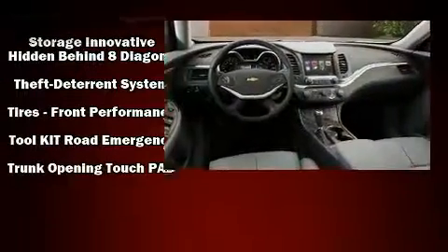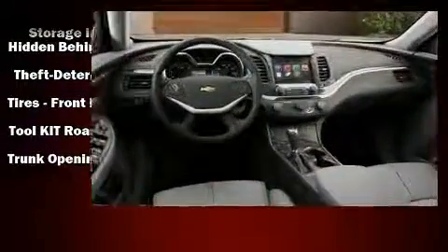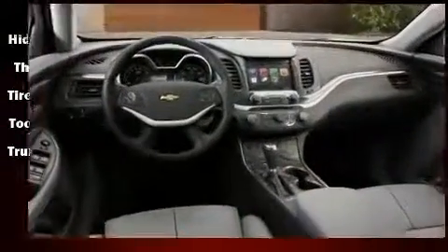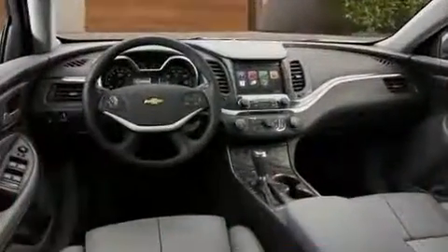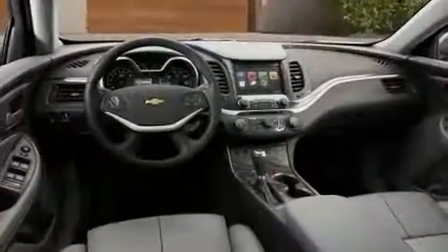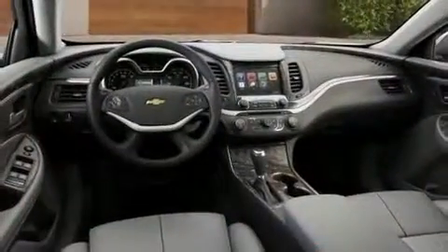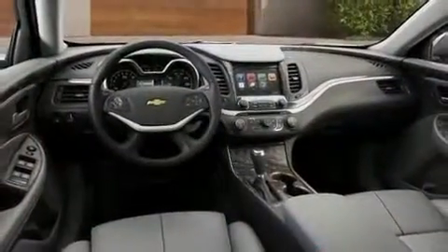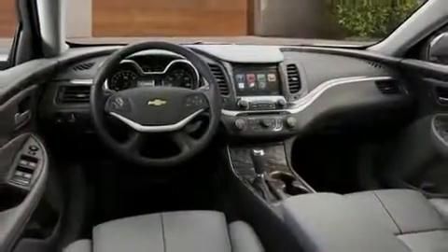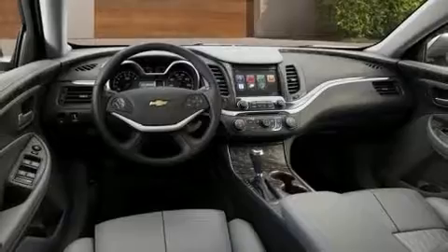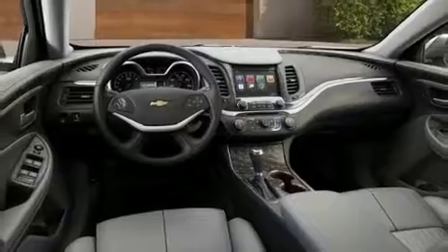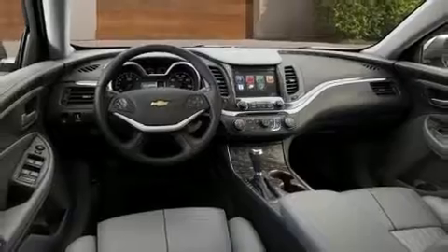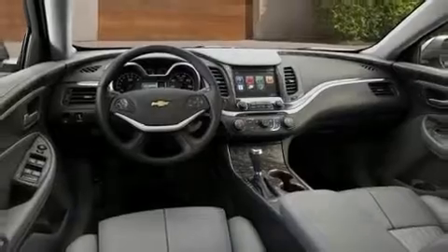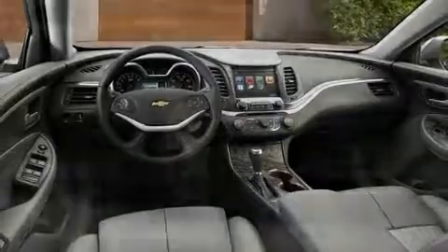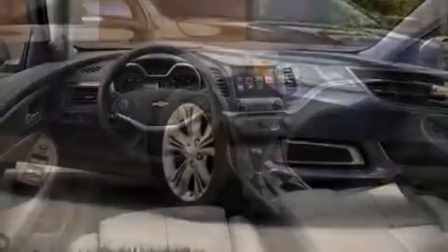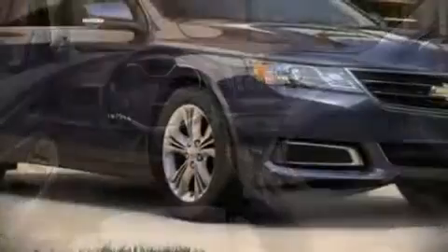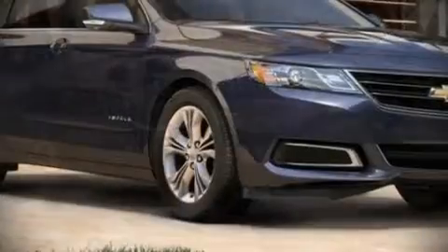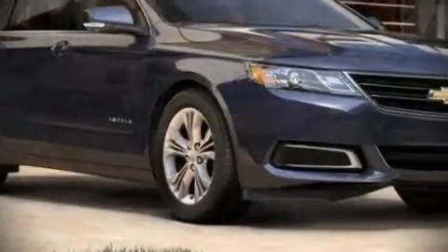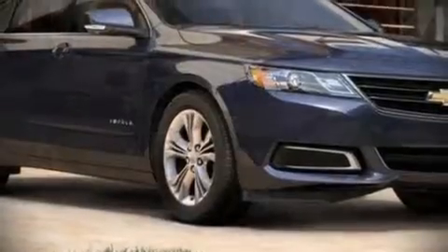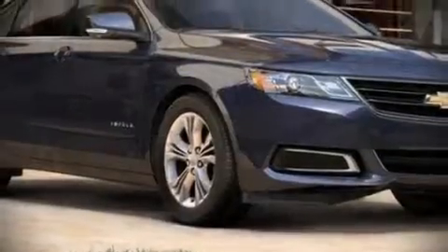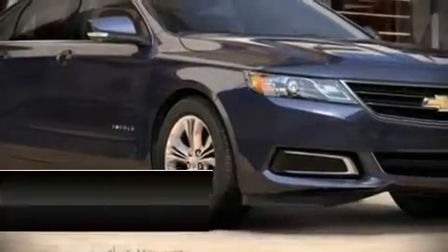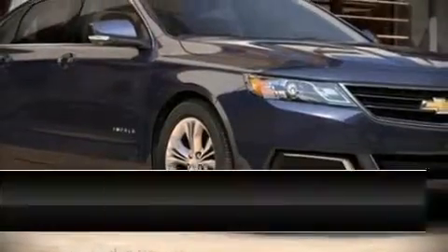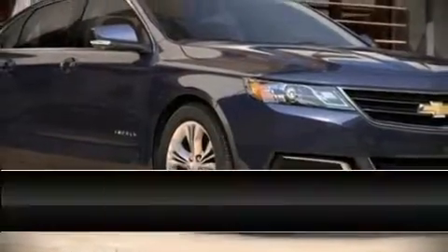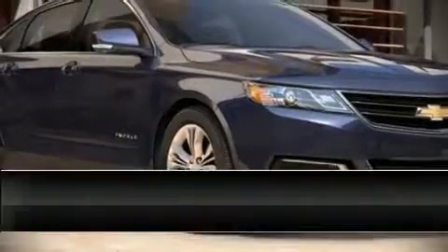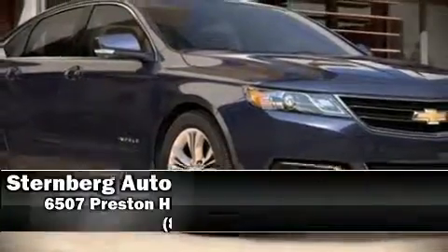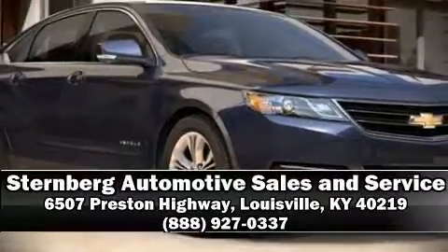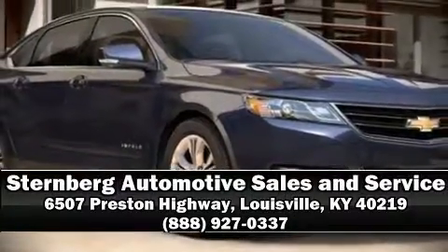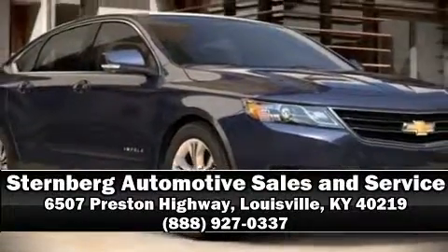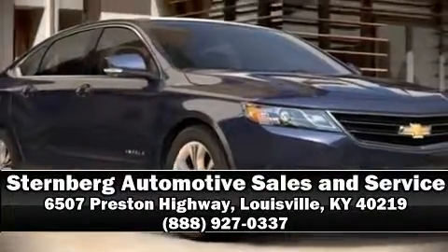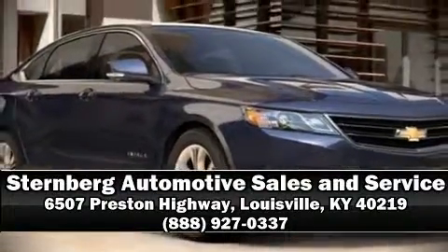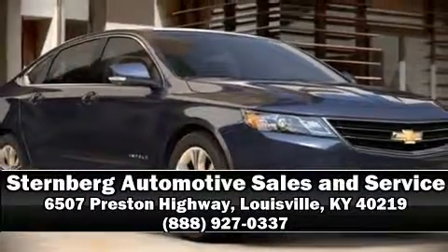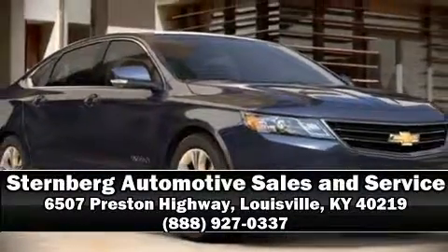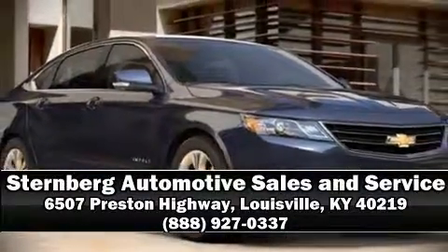Our sales staff will help you find the vehicle you've been searching for. Stop in and take a test drive.